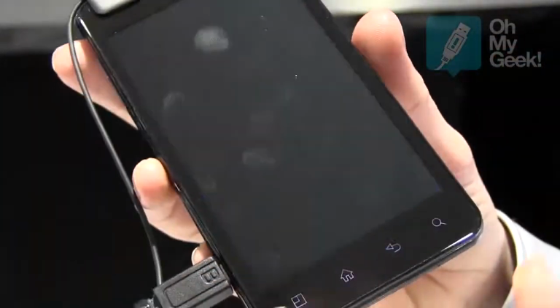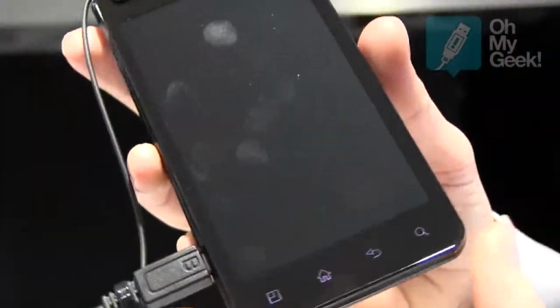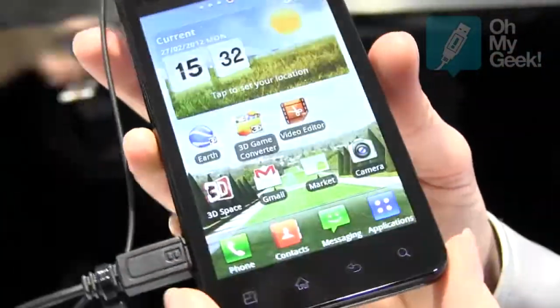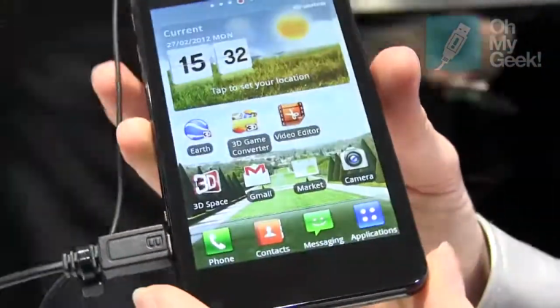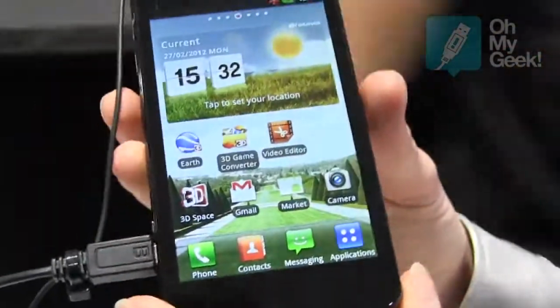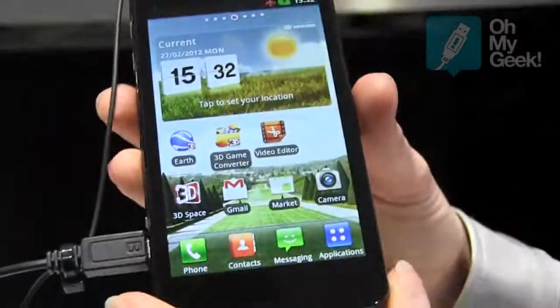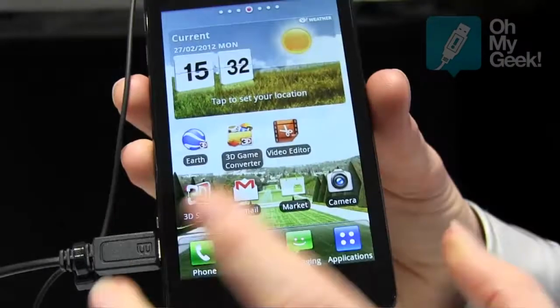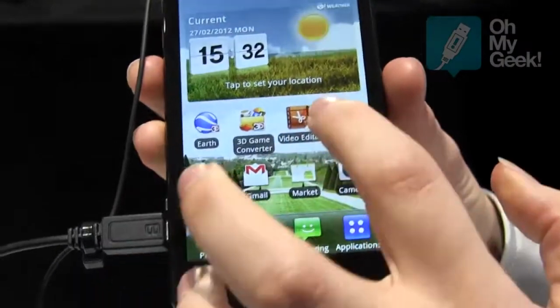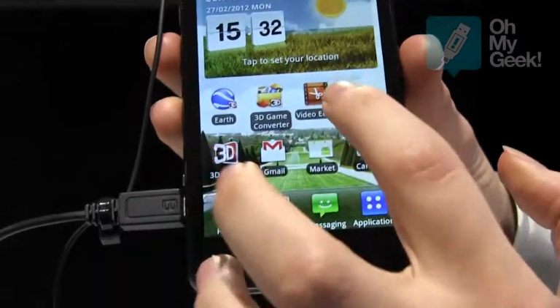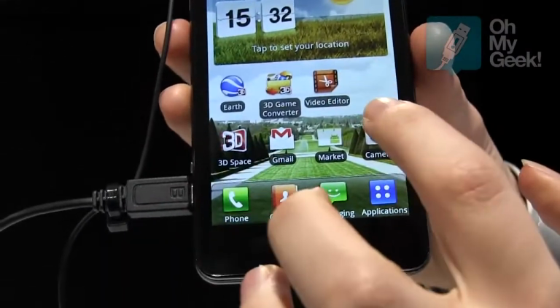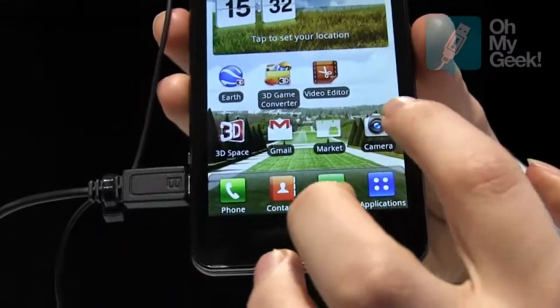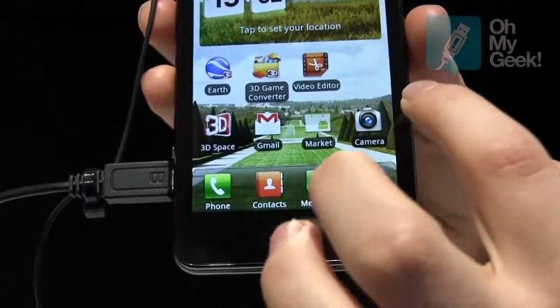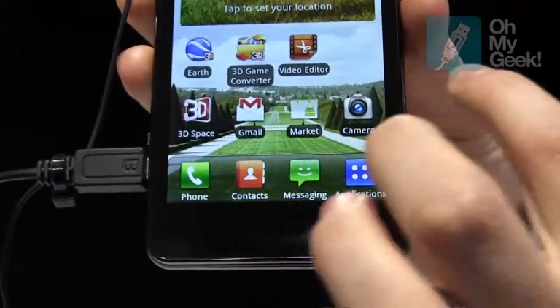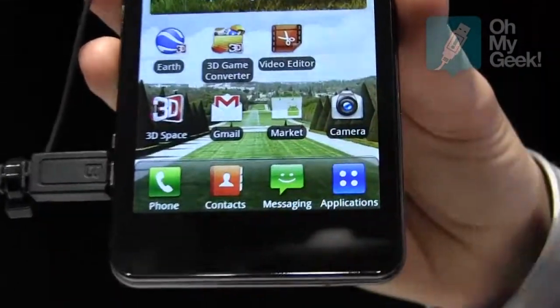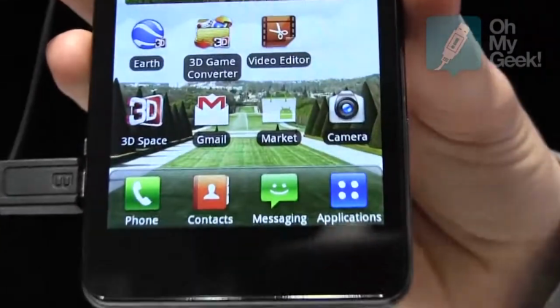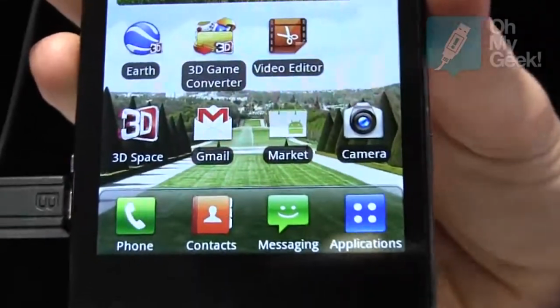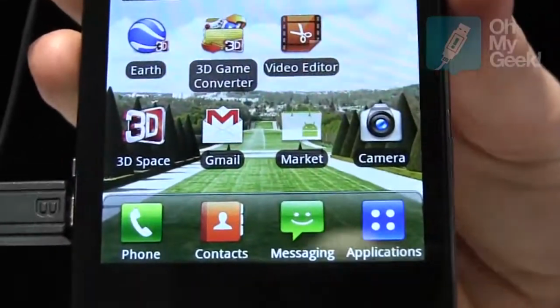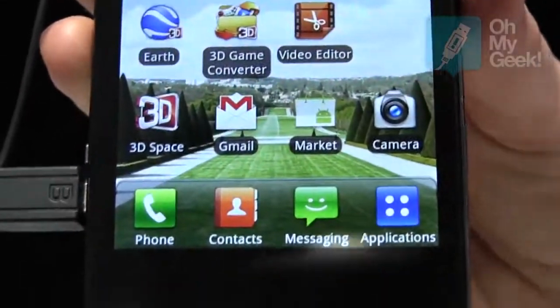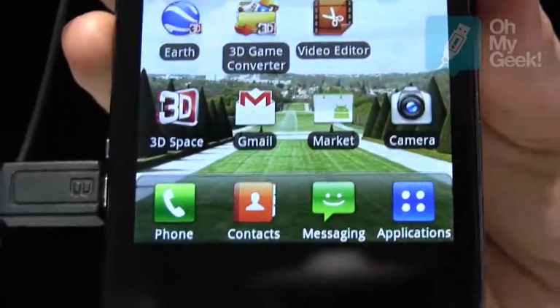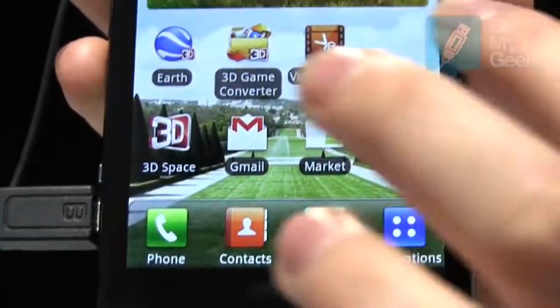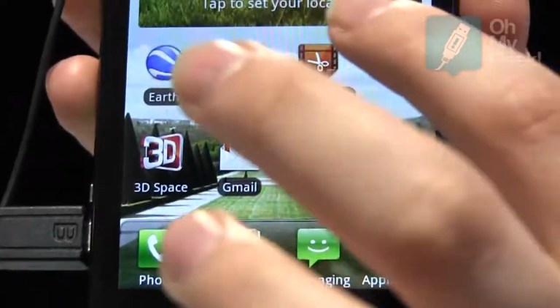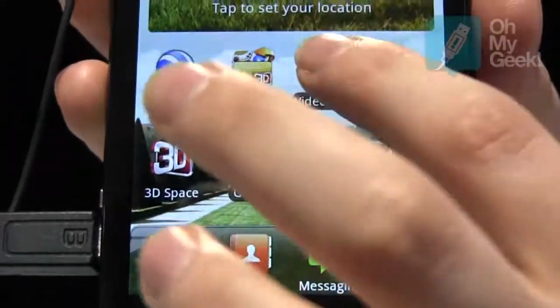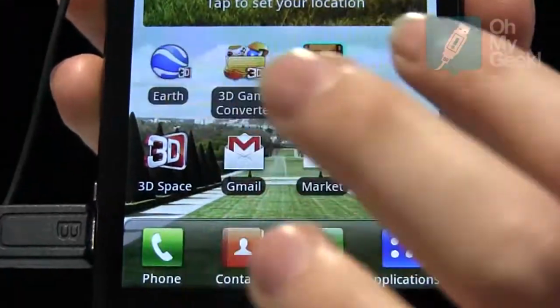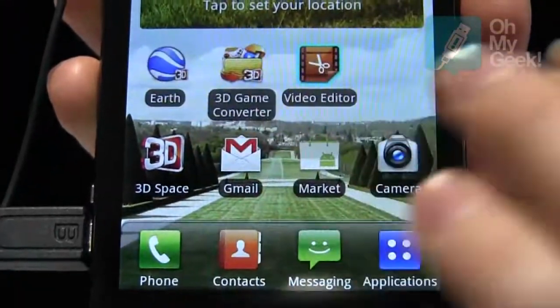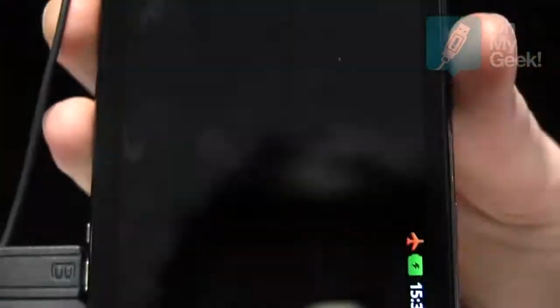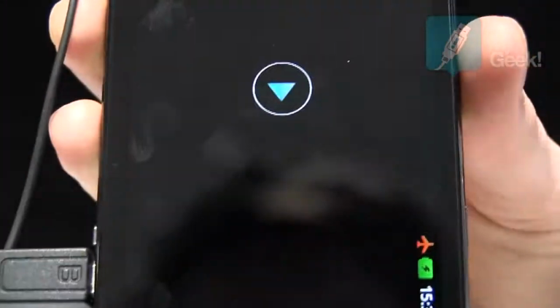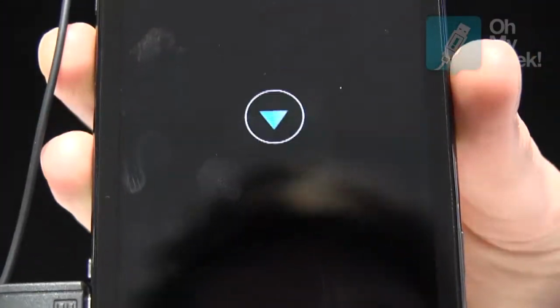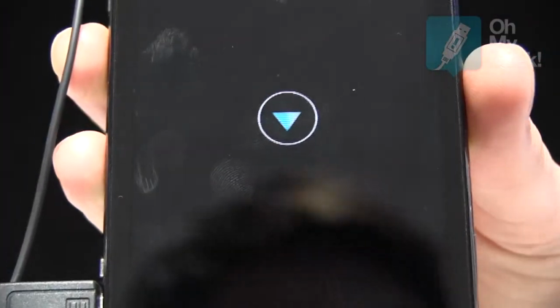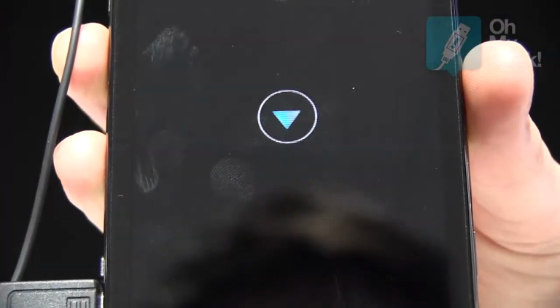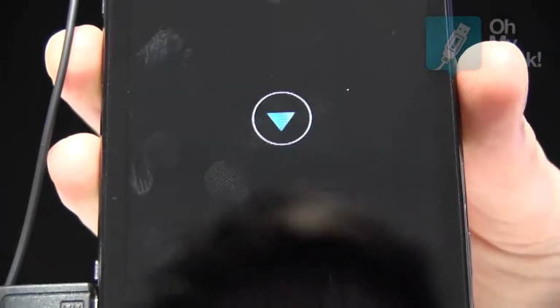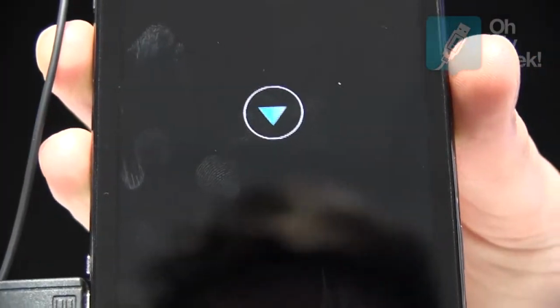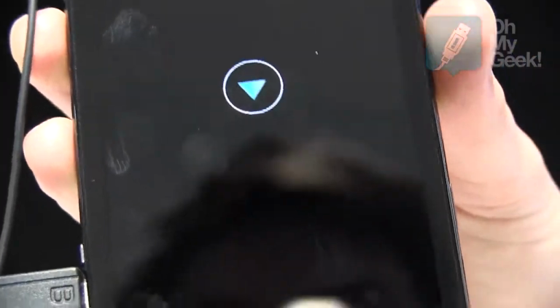Another feature we have is the video editor, which is the first ever 3D video editor.